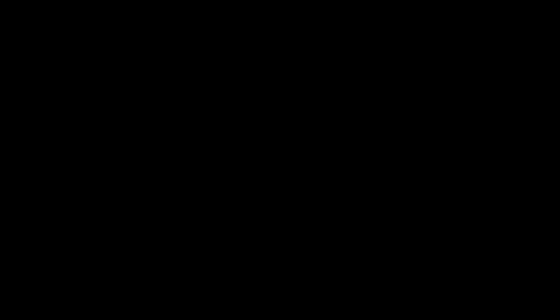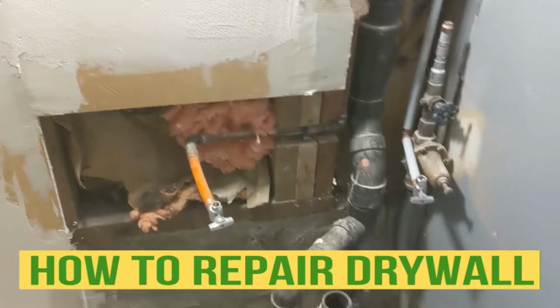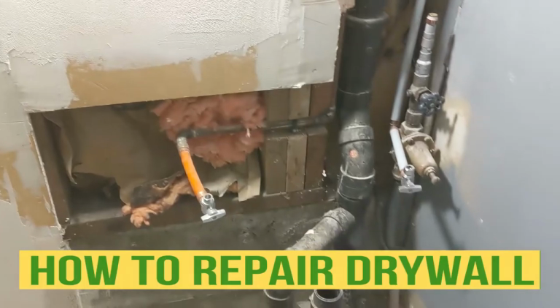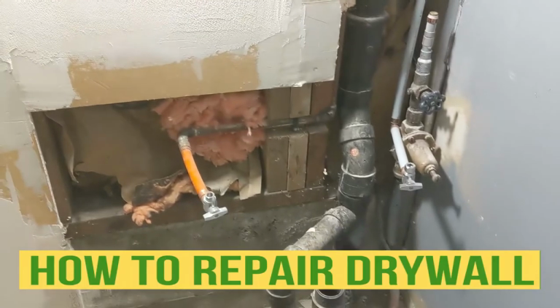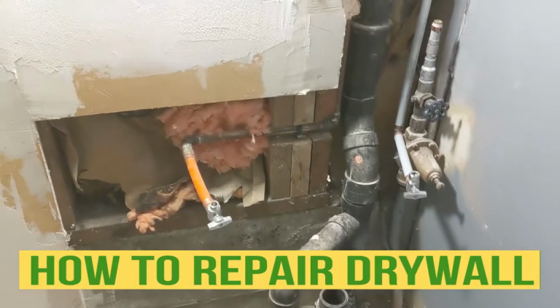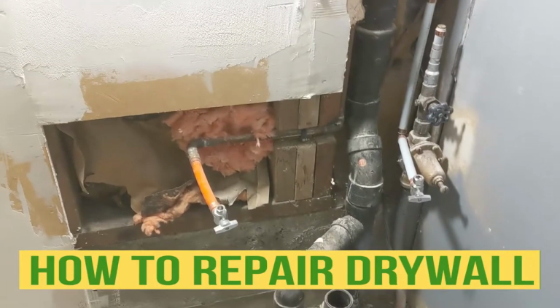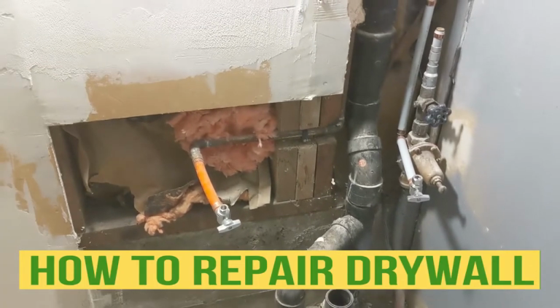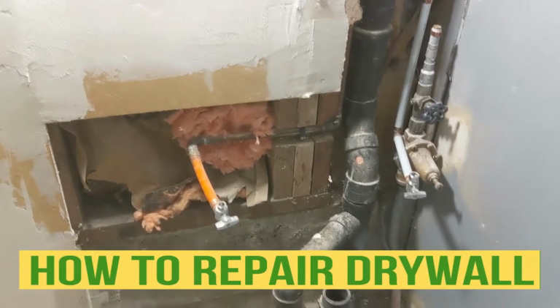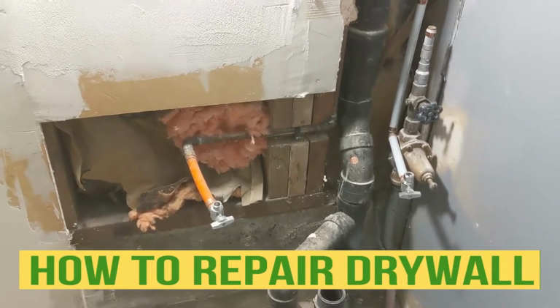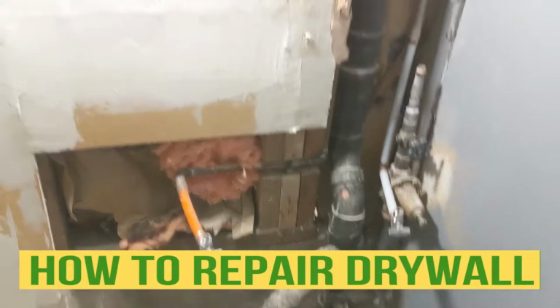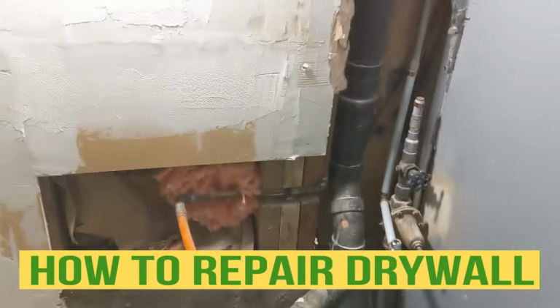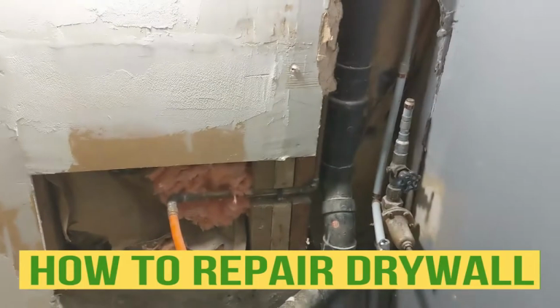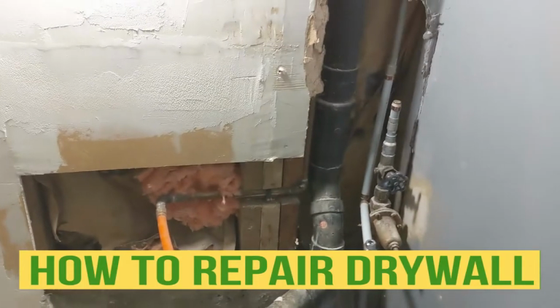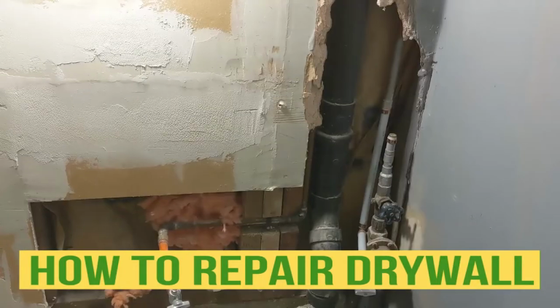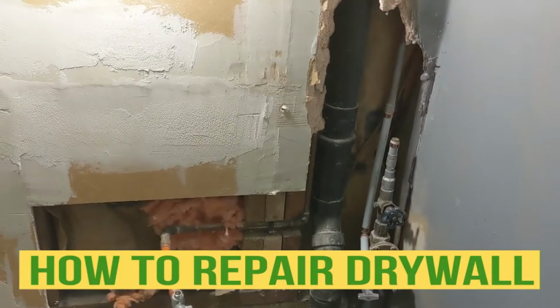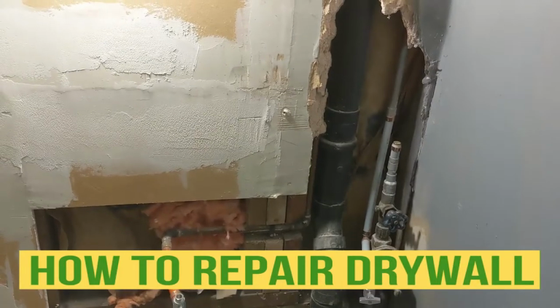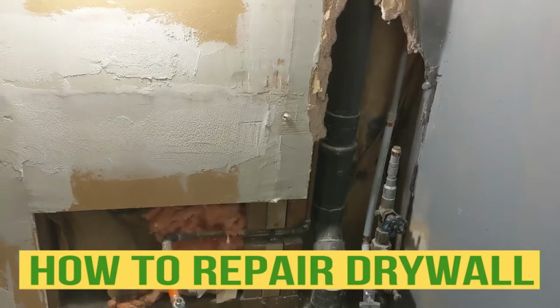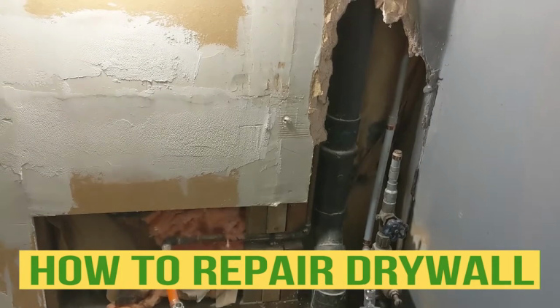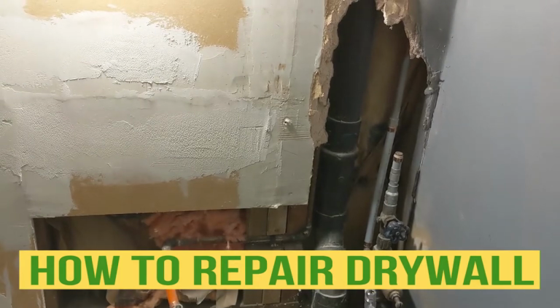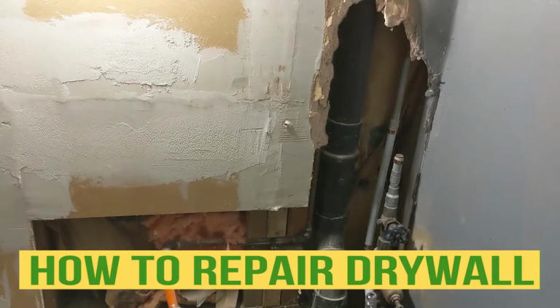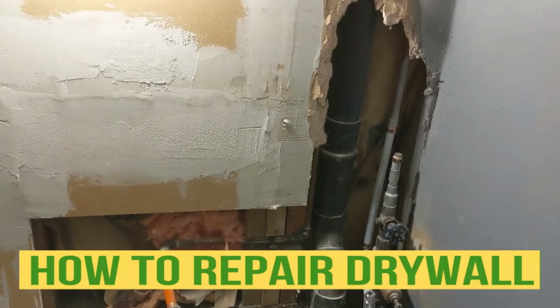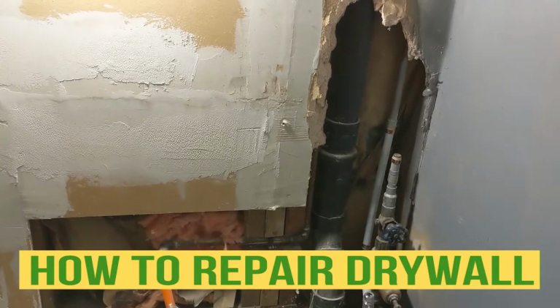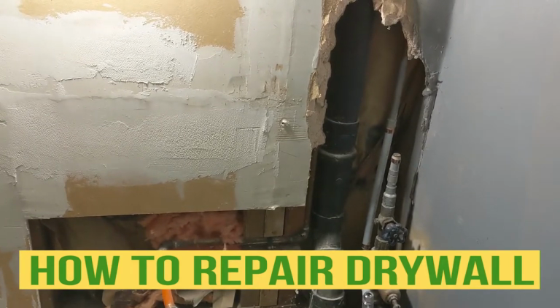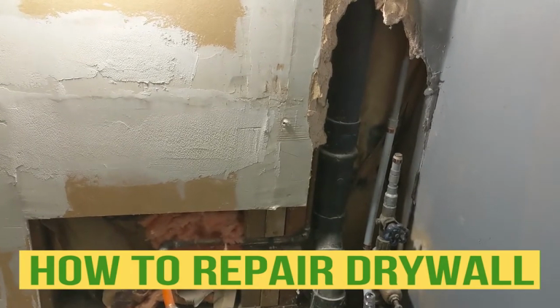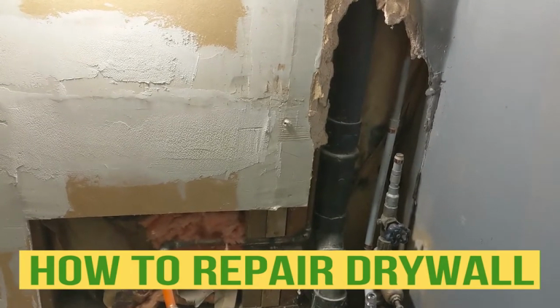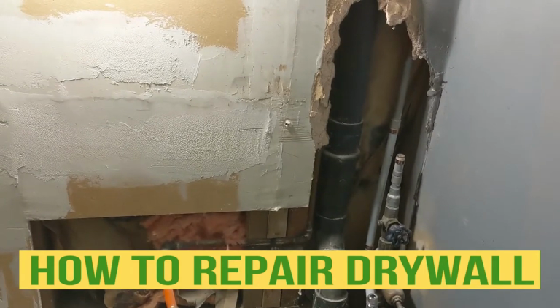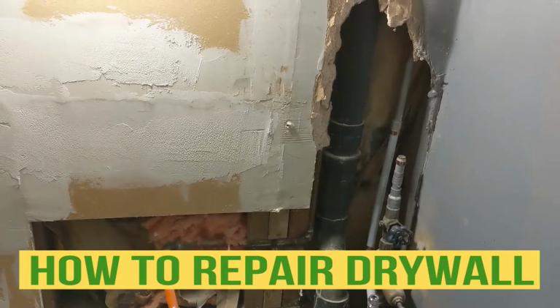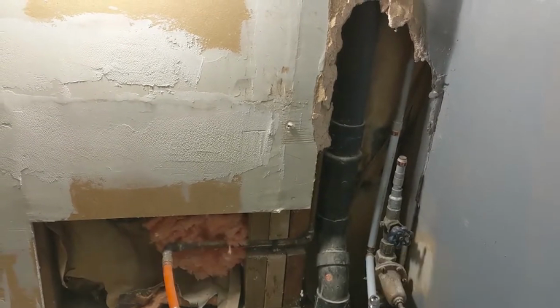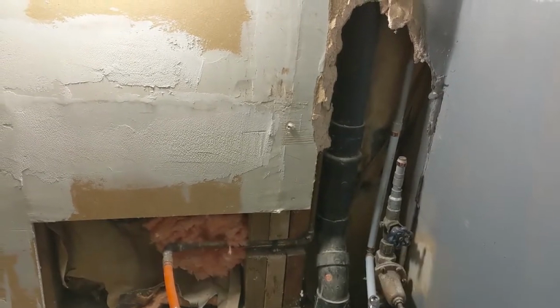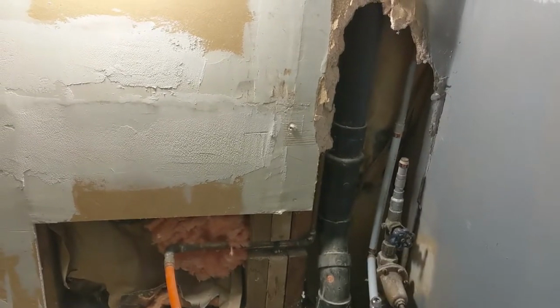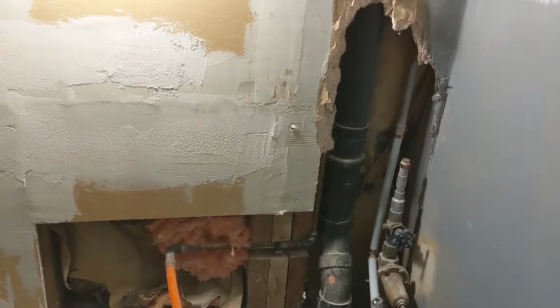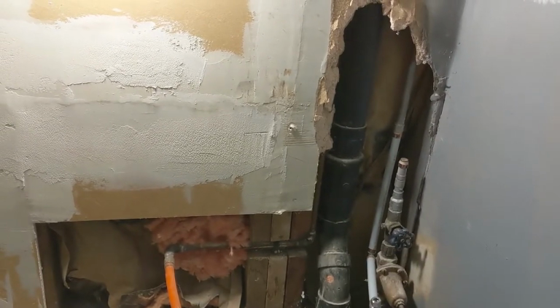Hello my friends, Bayani here. In this video, I'm just gonna show you how to repair this.